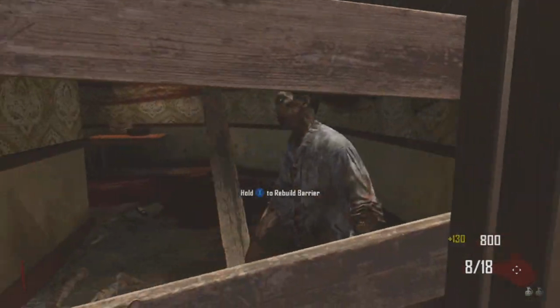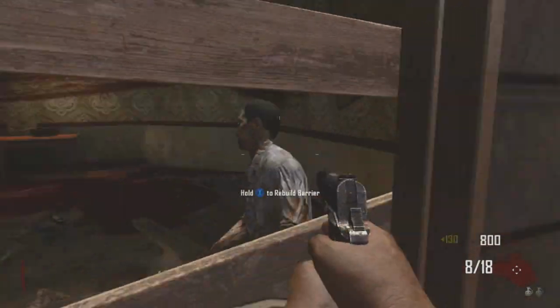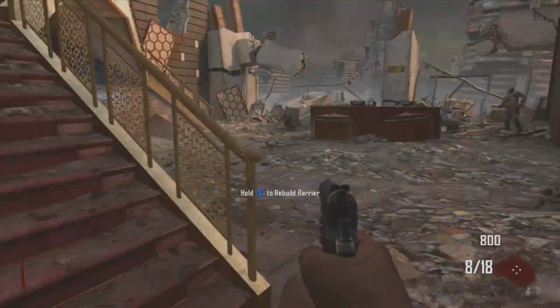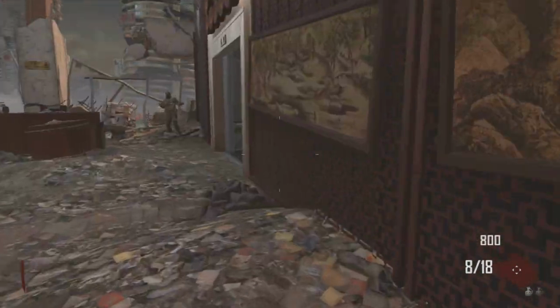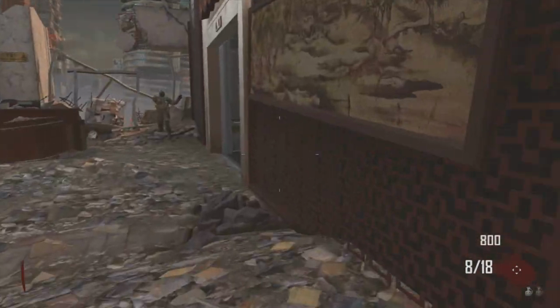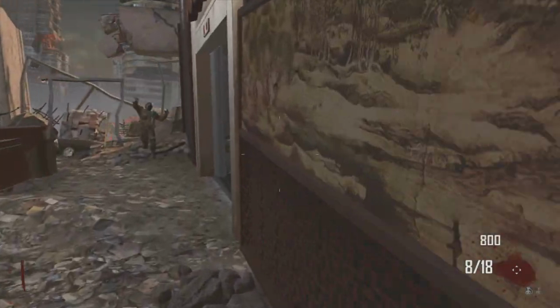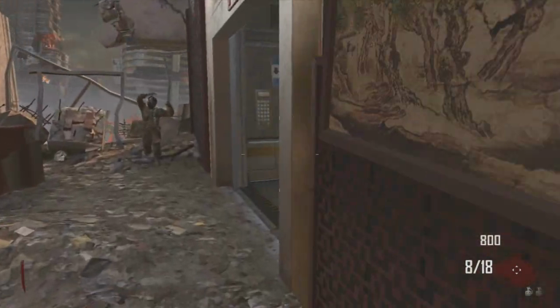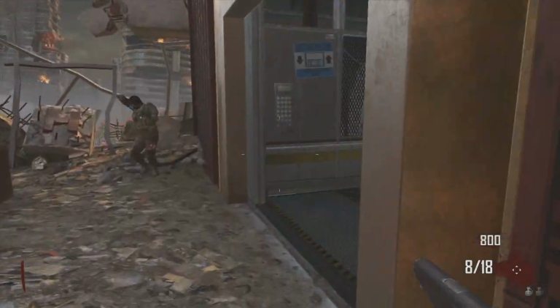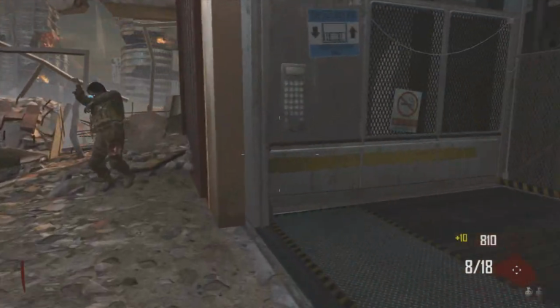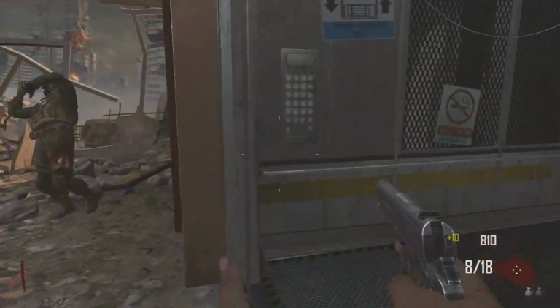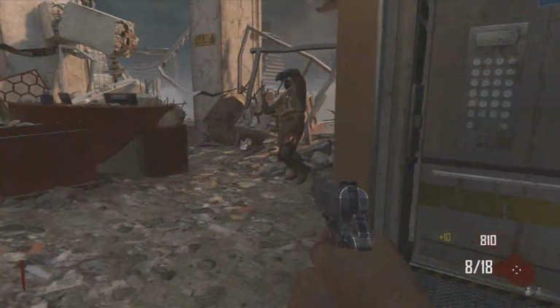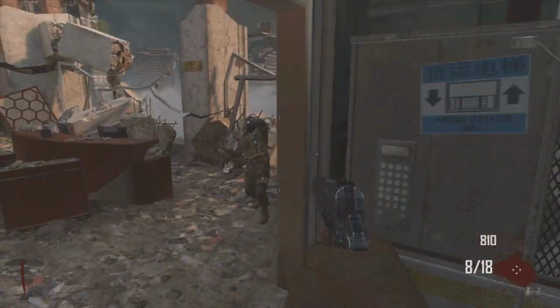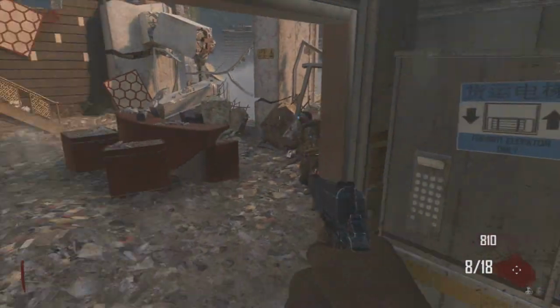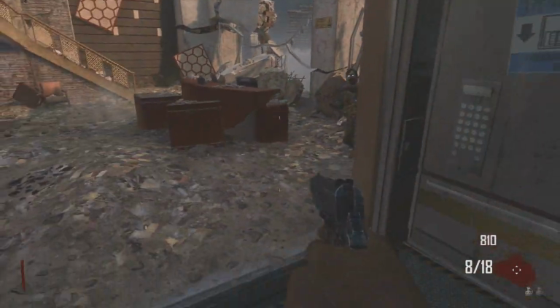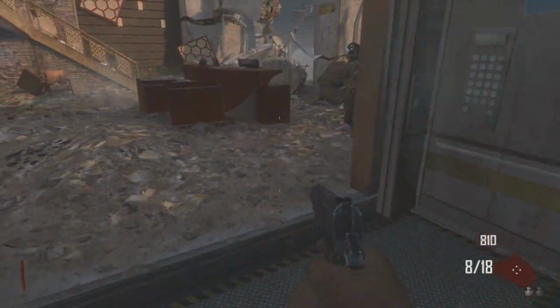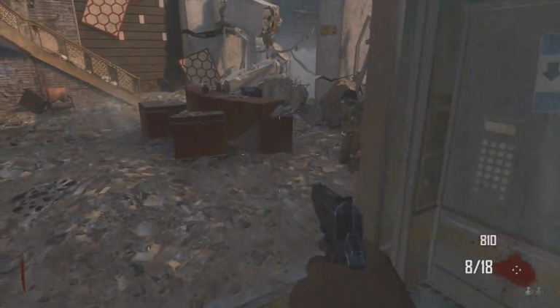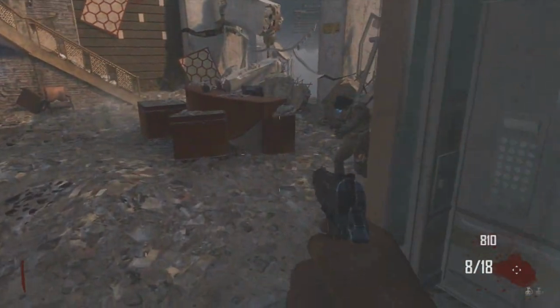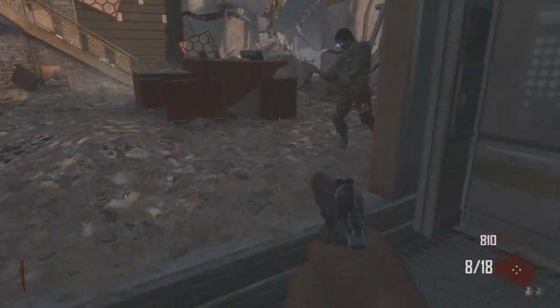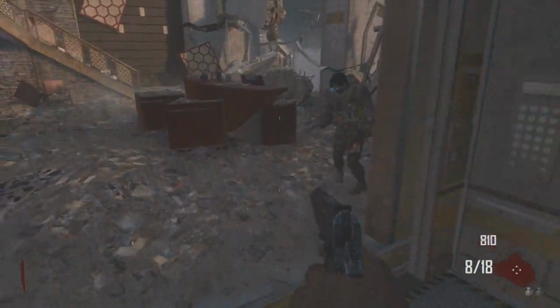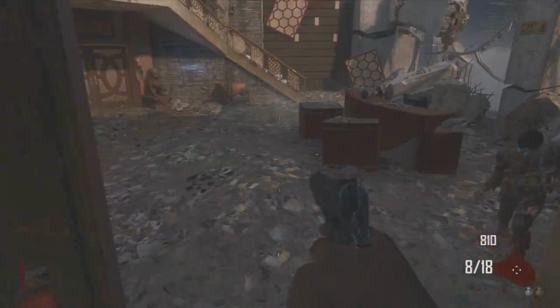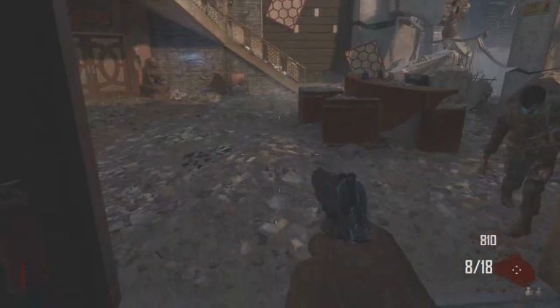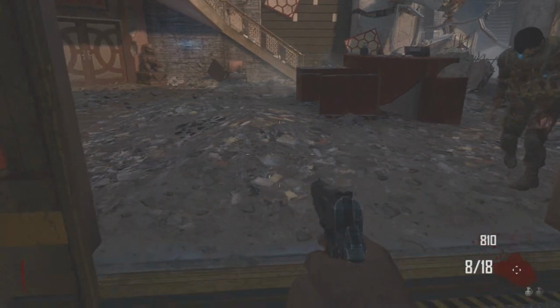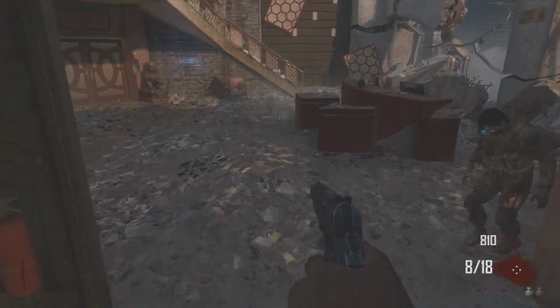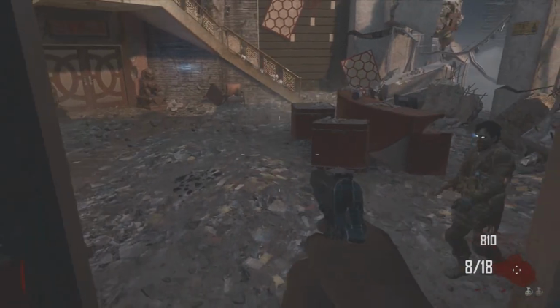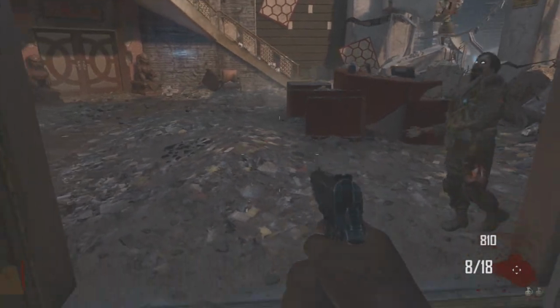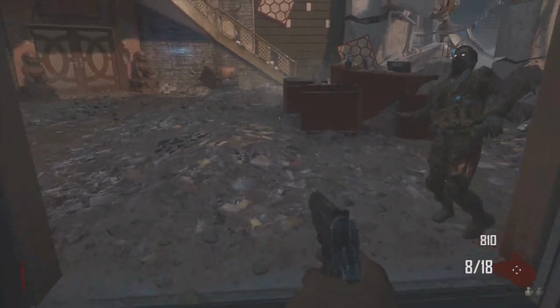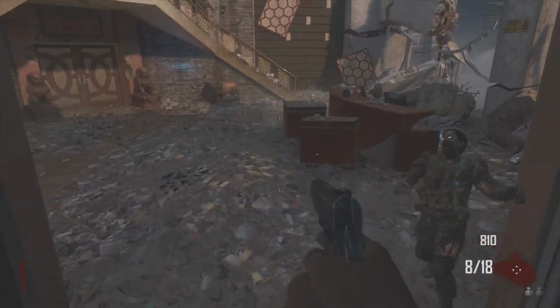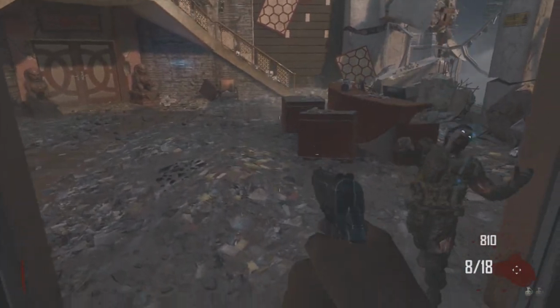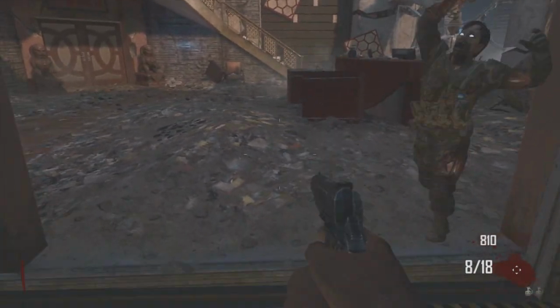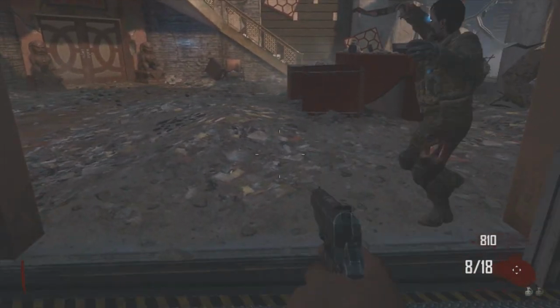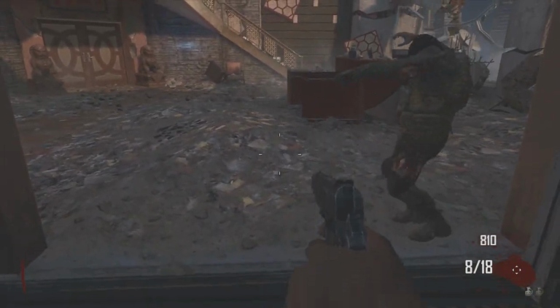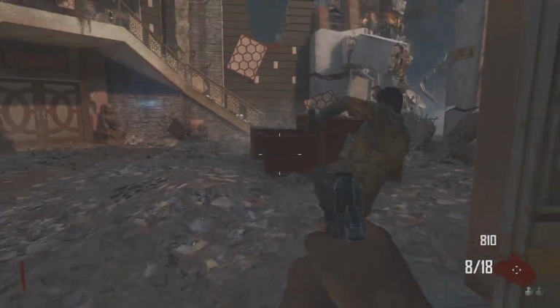Once you've got 750 points, you want to jump into this elevator. Keep on jumping and jumping — you can probably stand still and it will fly on down.